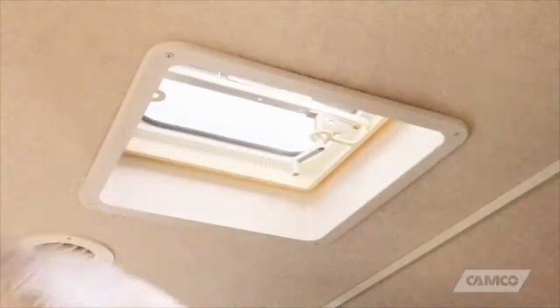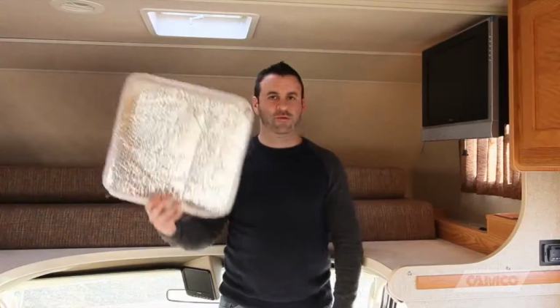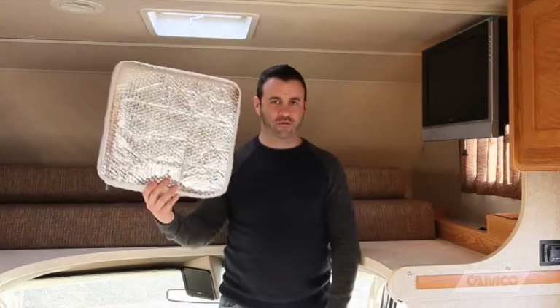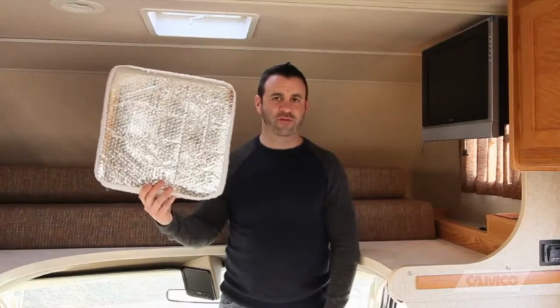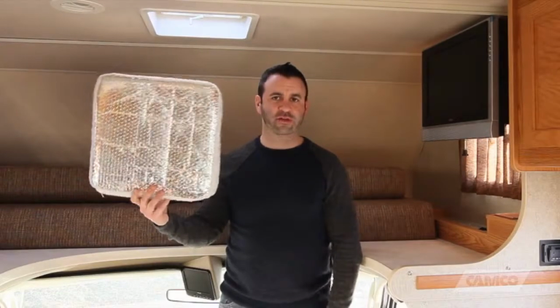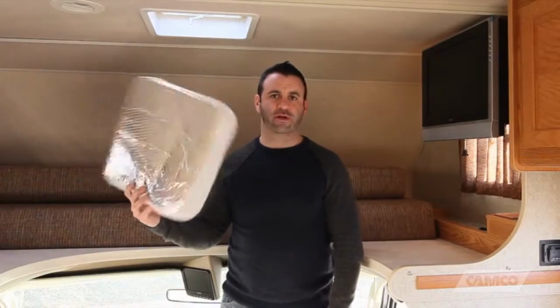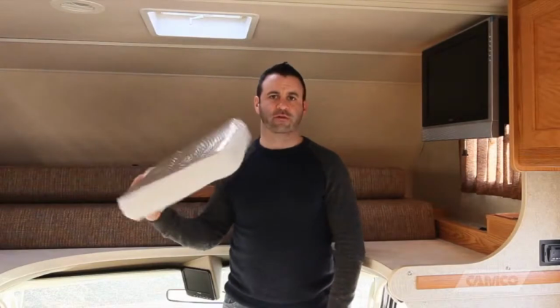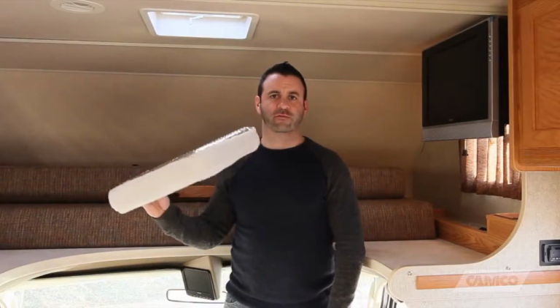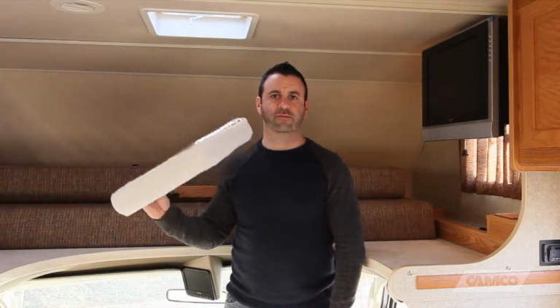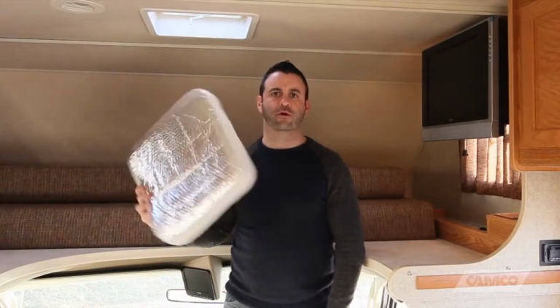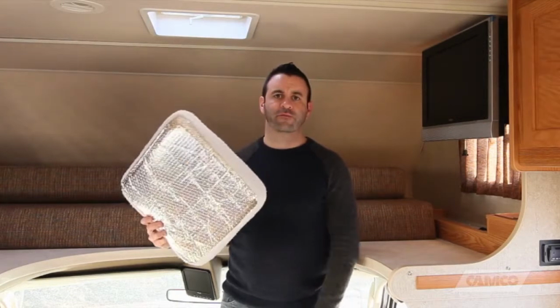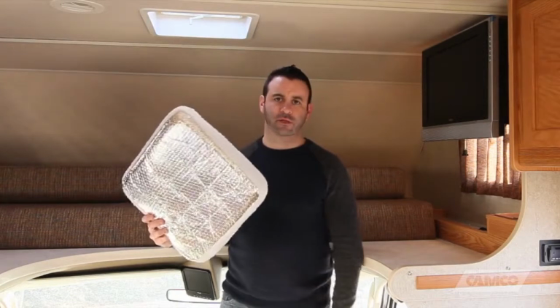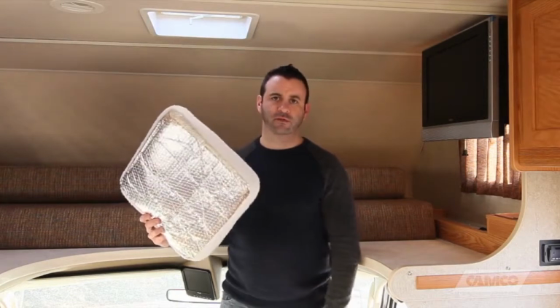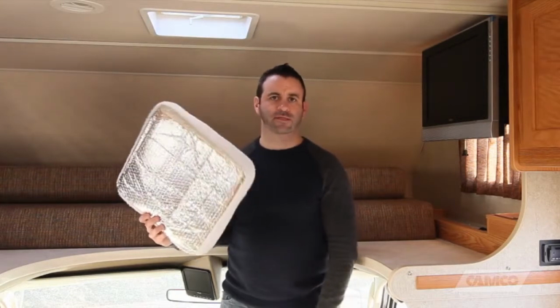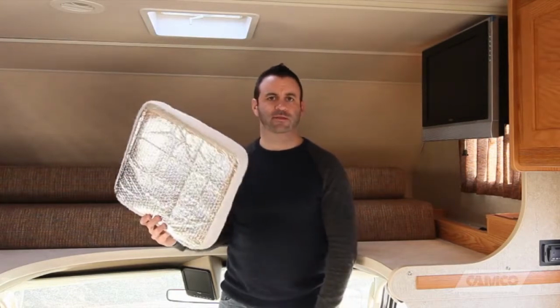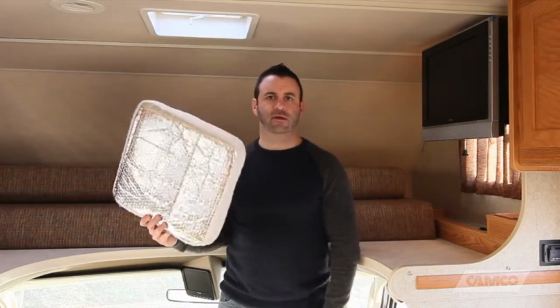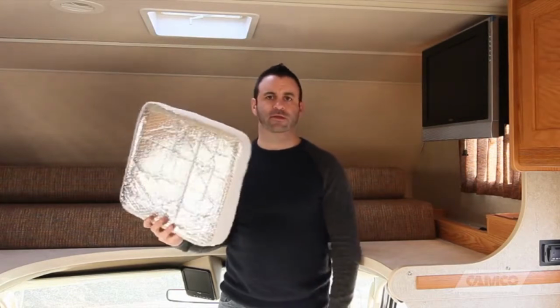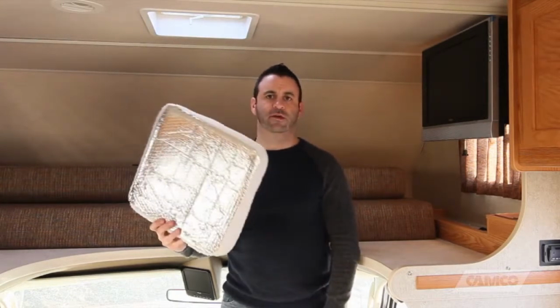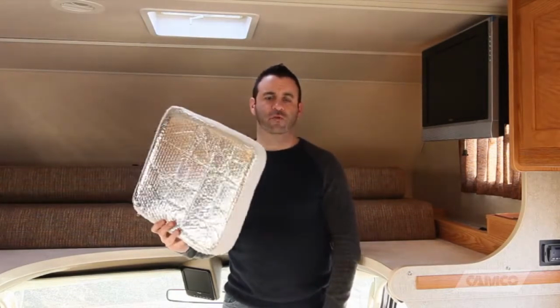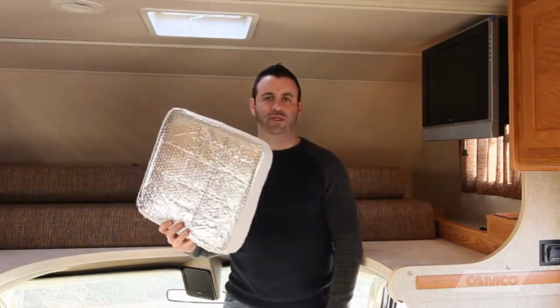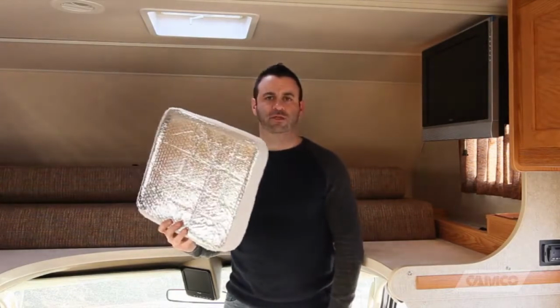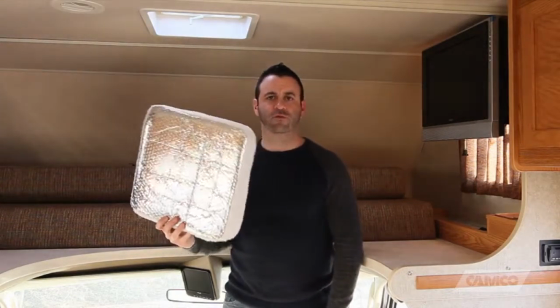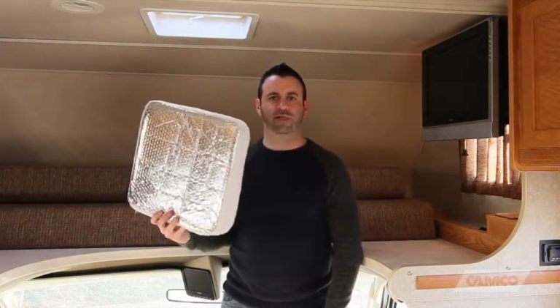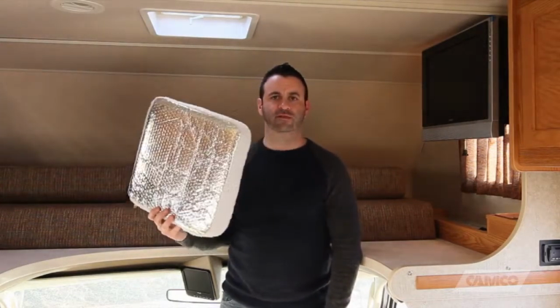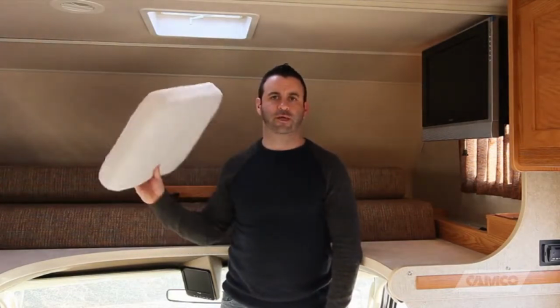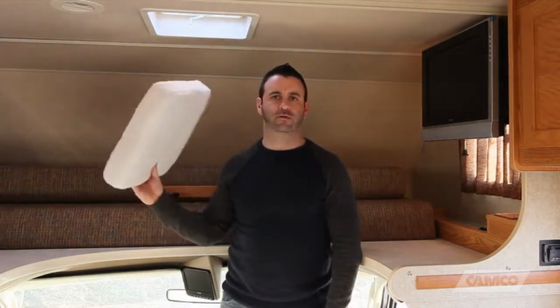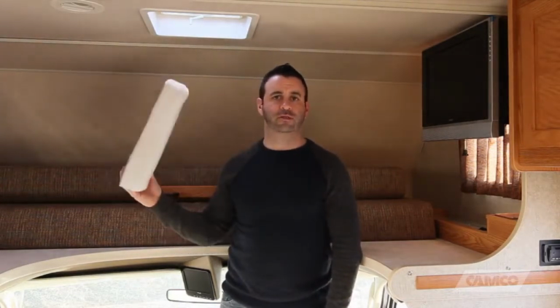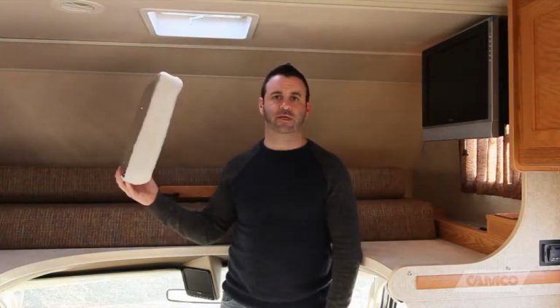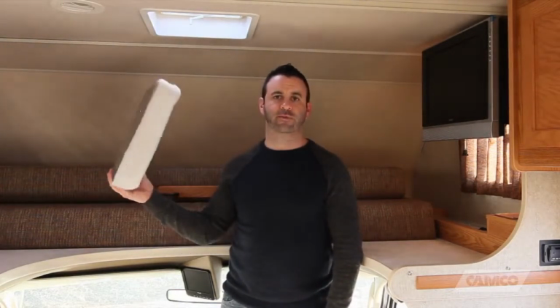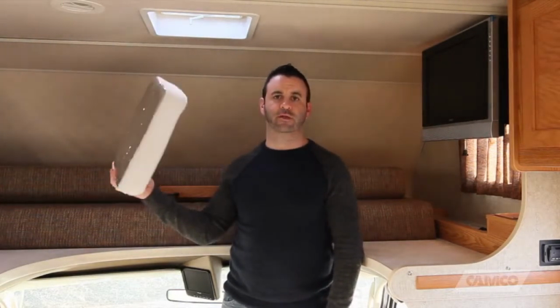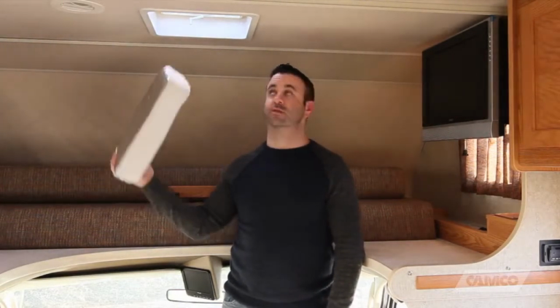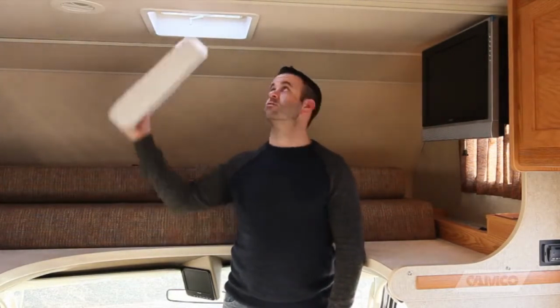The RV Vent Insulator from KAMCO fits all nice and snug in standard 14-inch roof vents. All you've got to do is just stick it up in there like this.